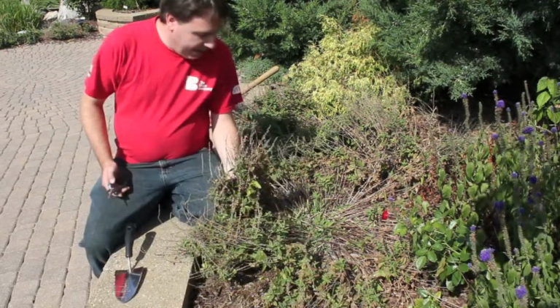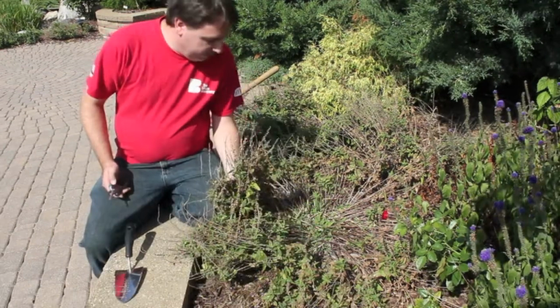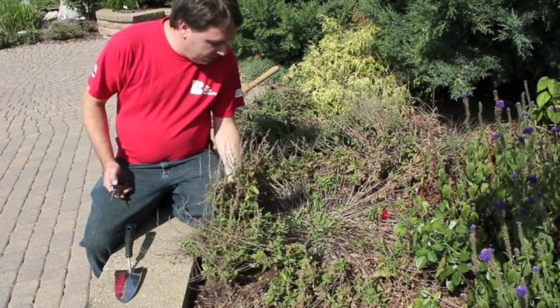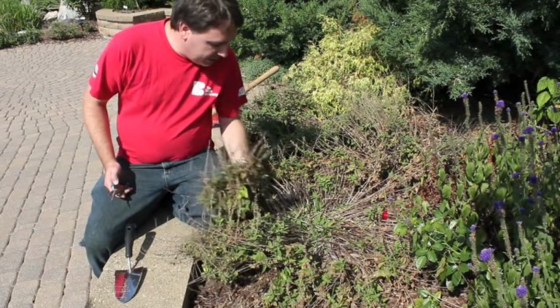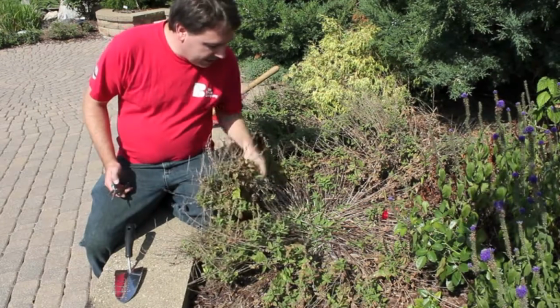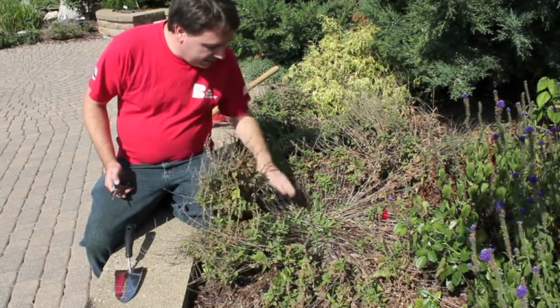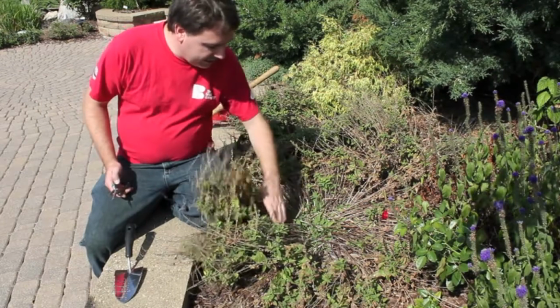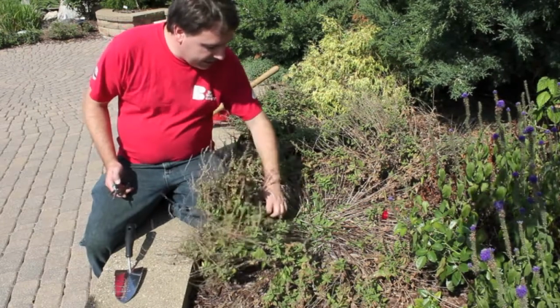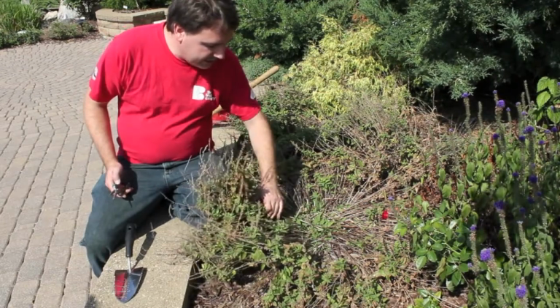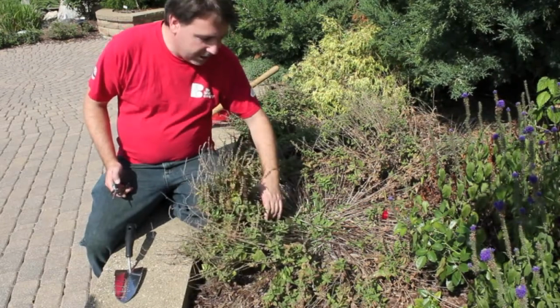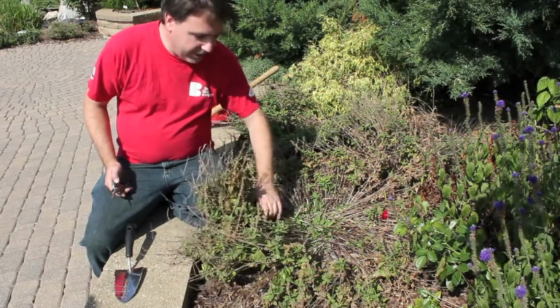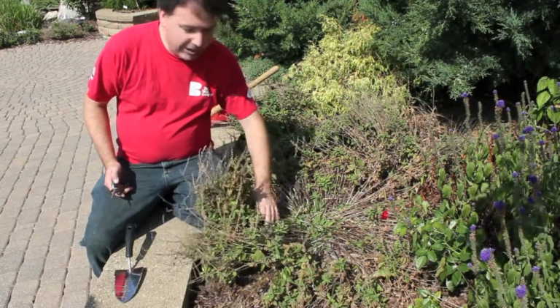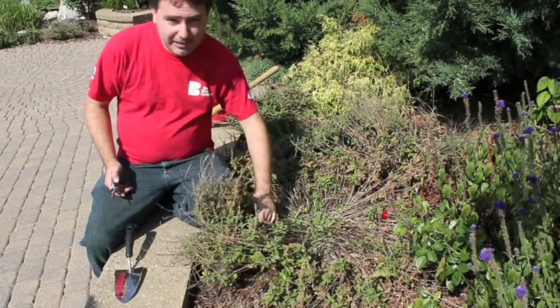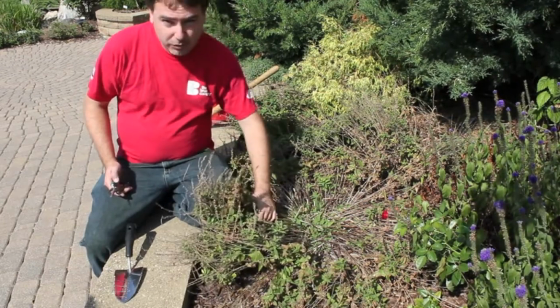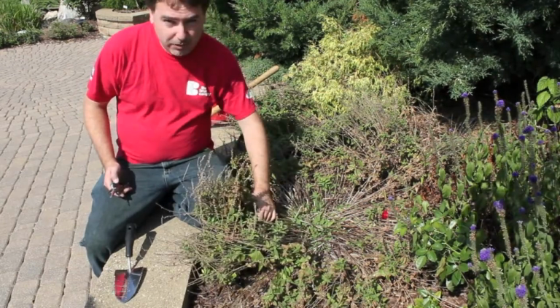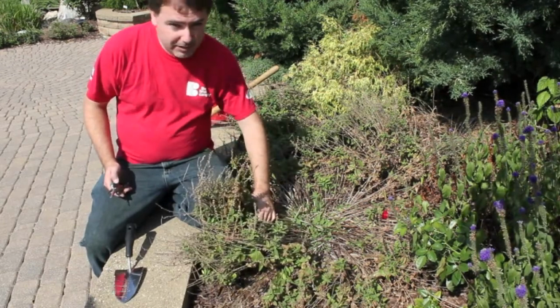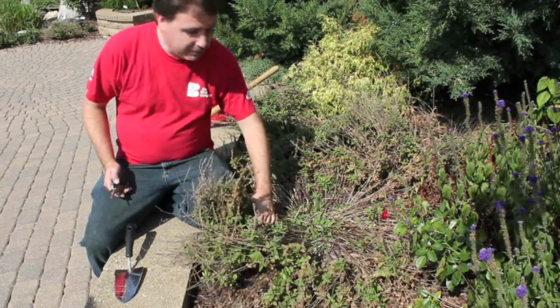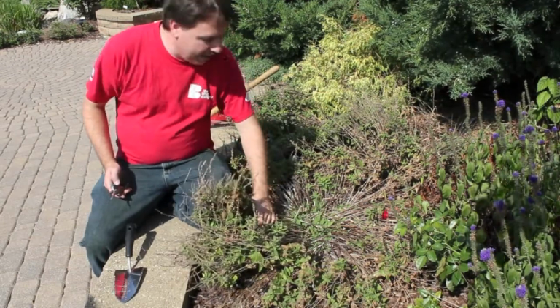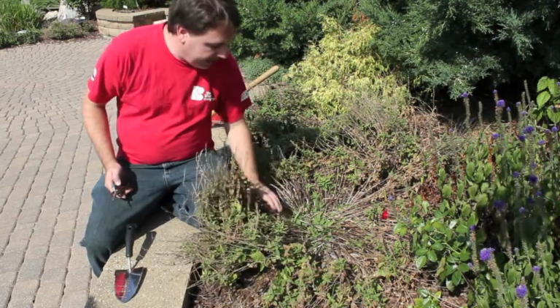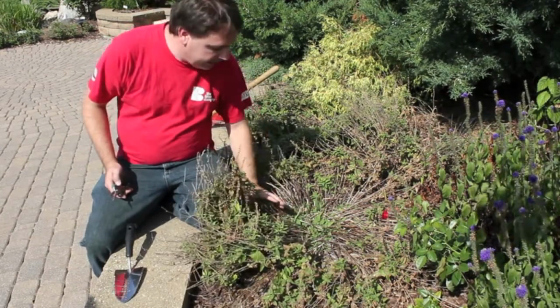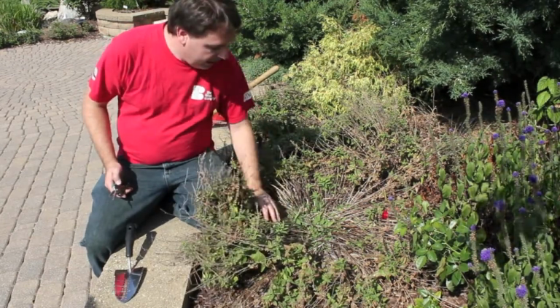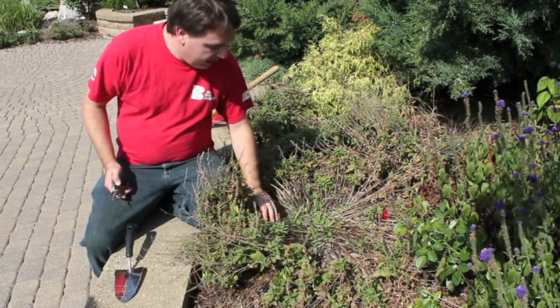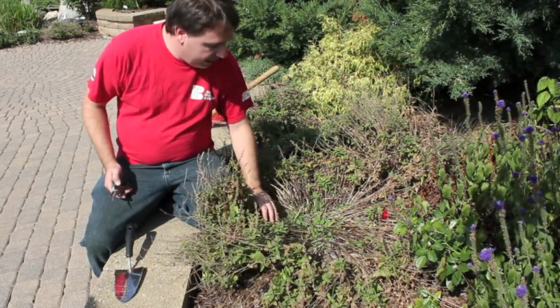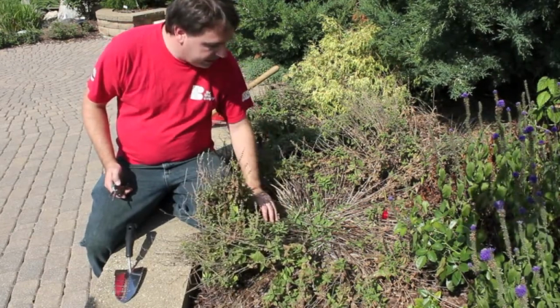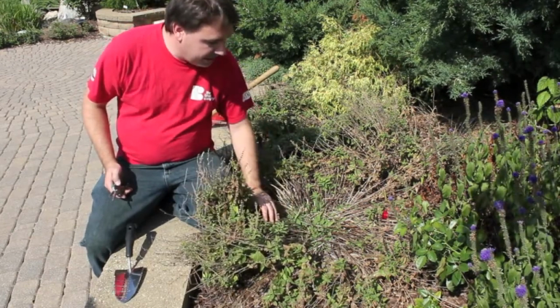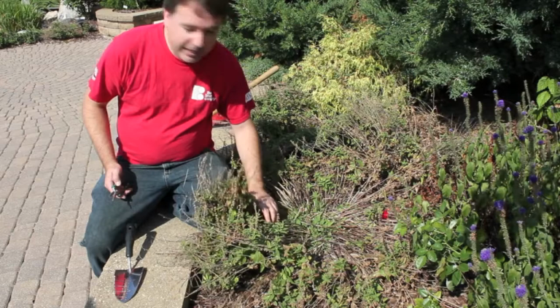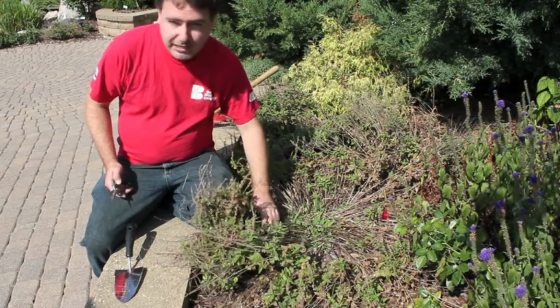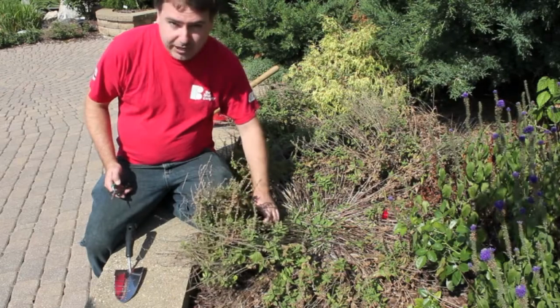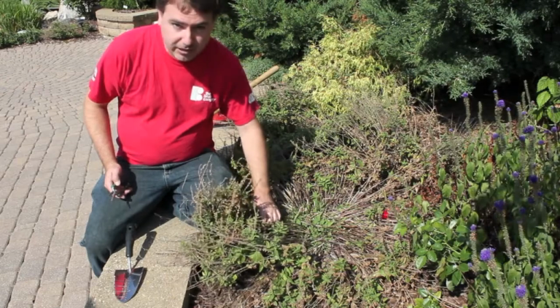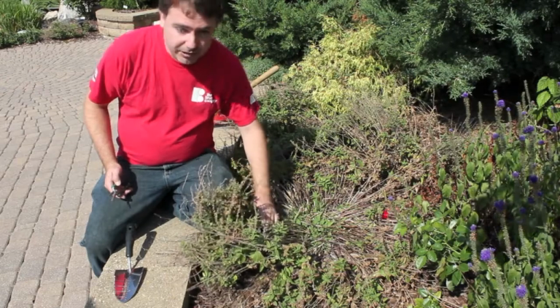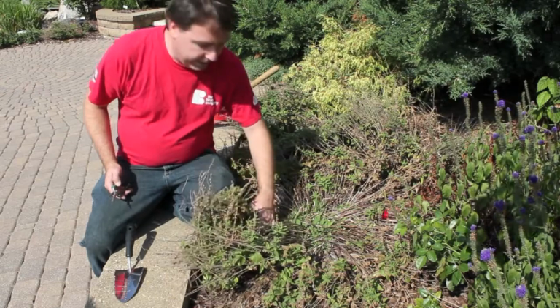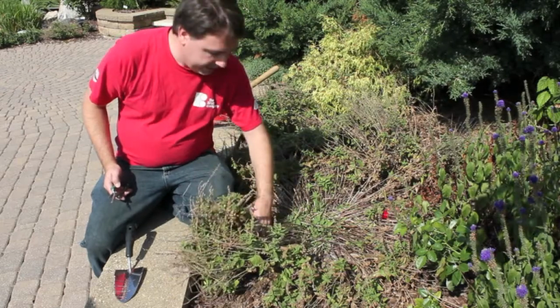On a perennial with tall stems like this, it's often a good idea to trim those stems back to make the plant easier to handle as you divide it.